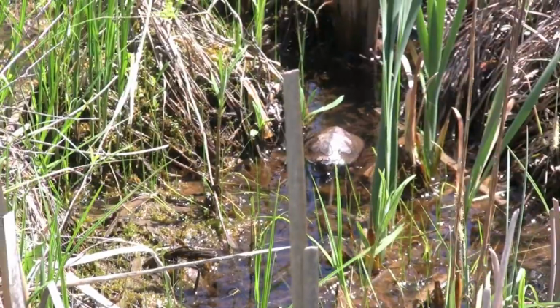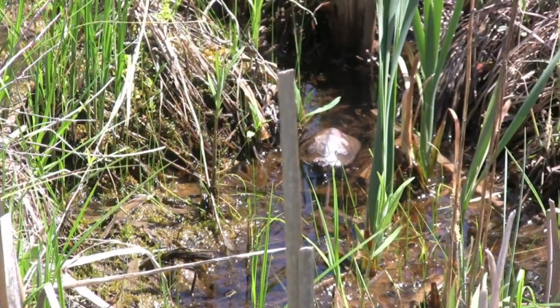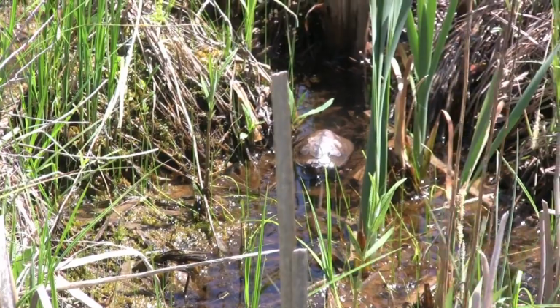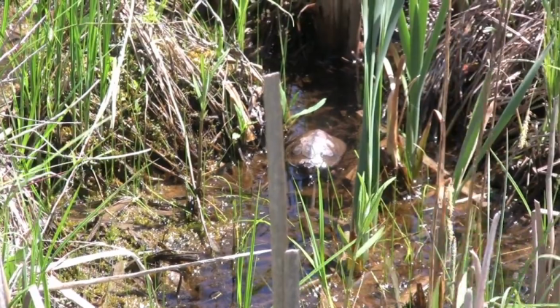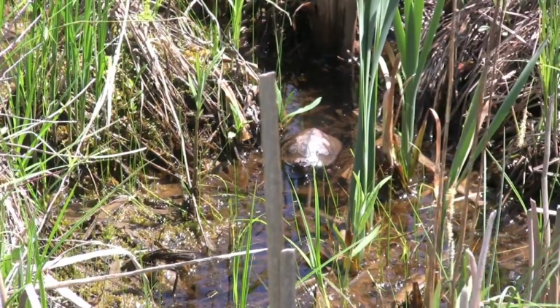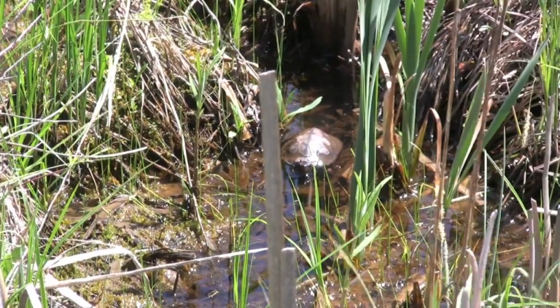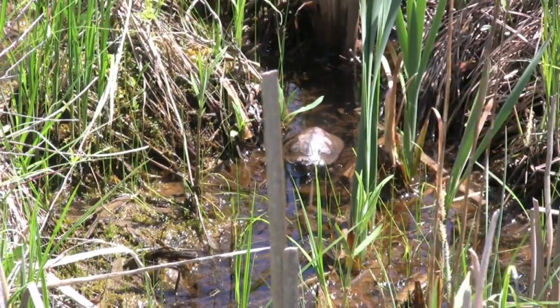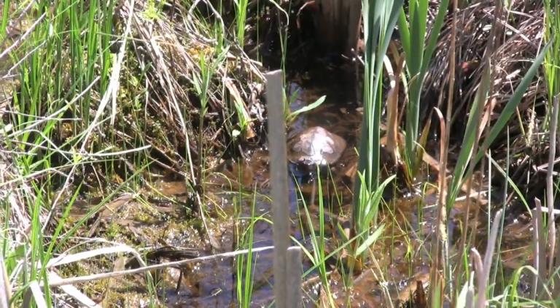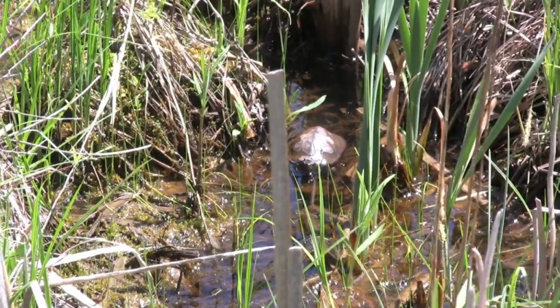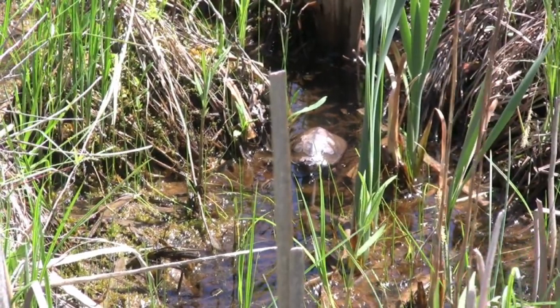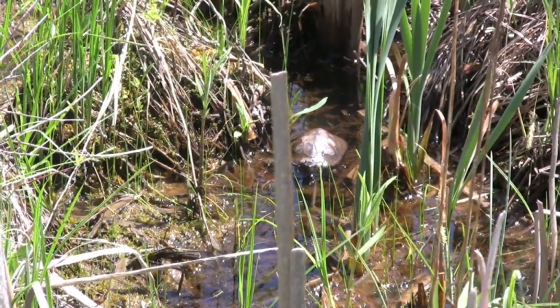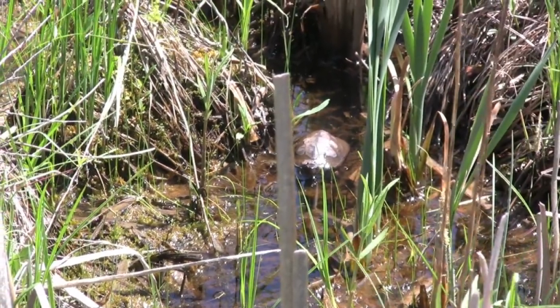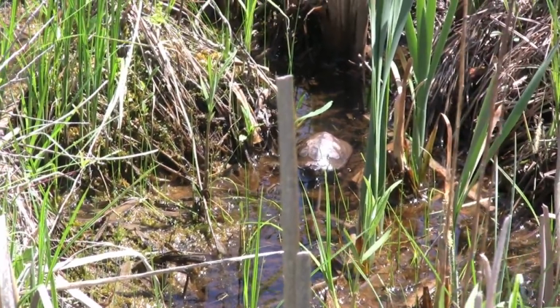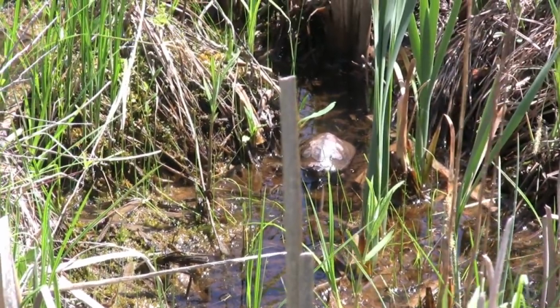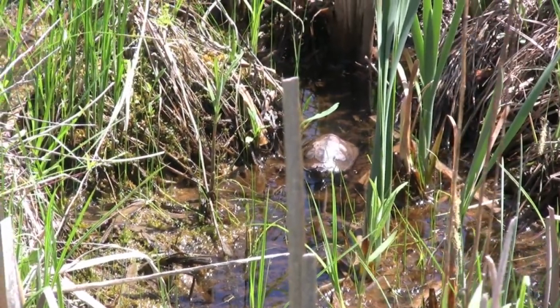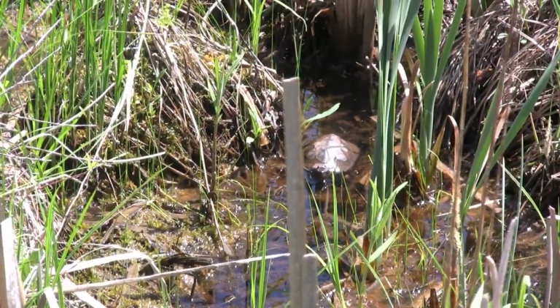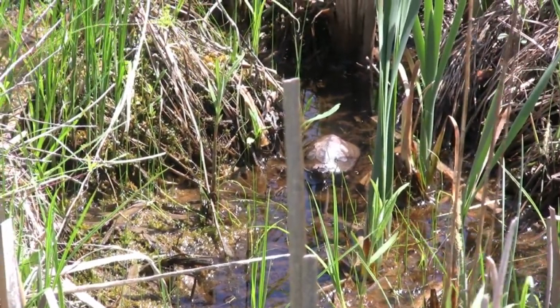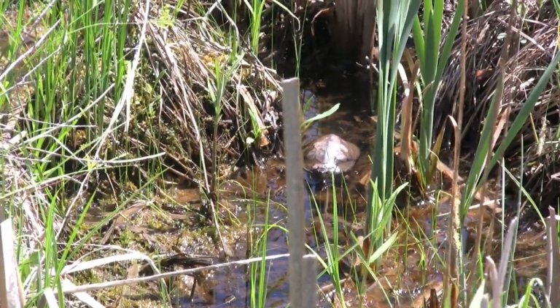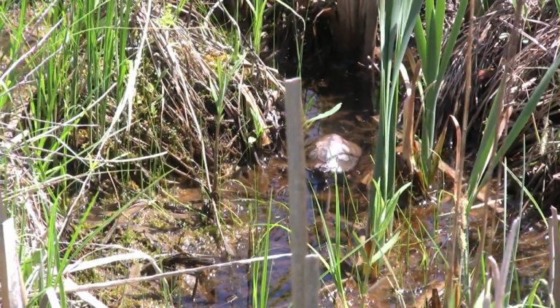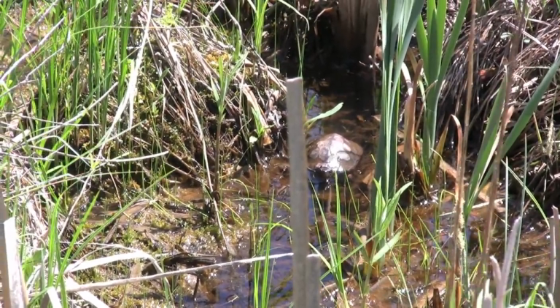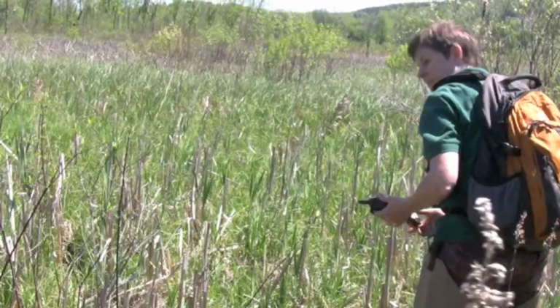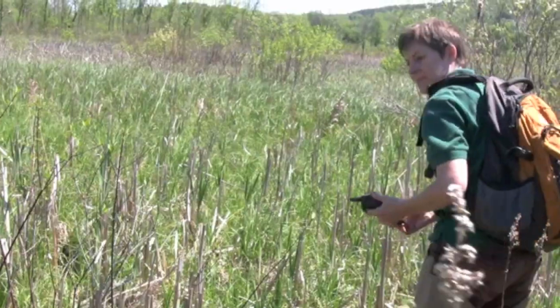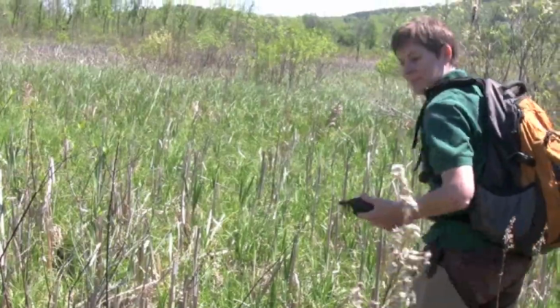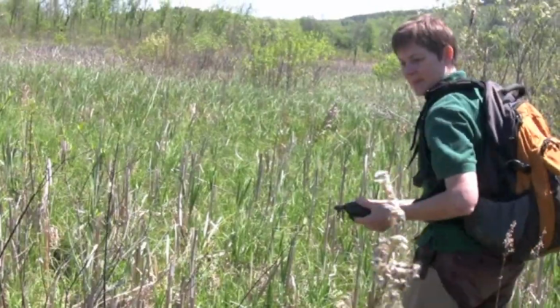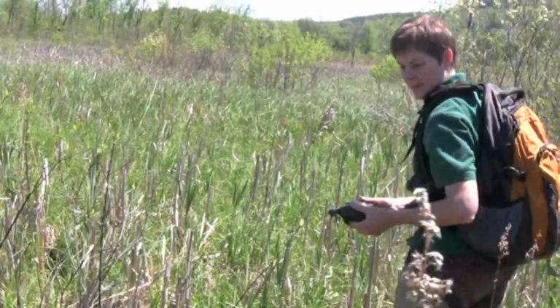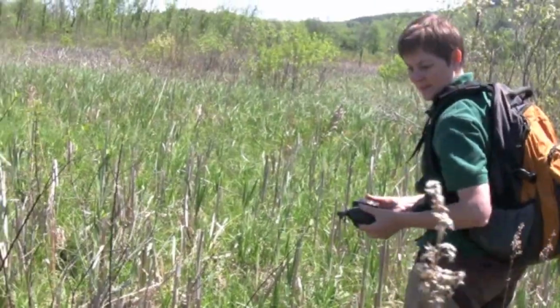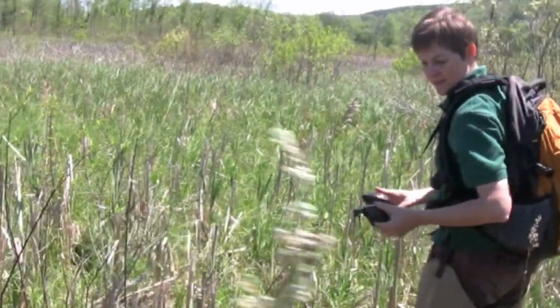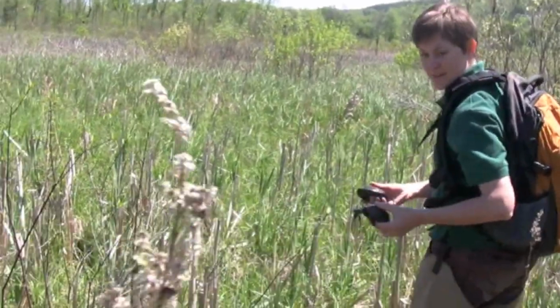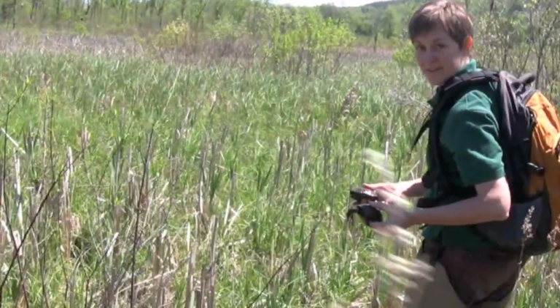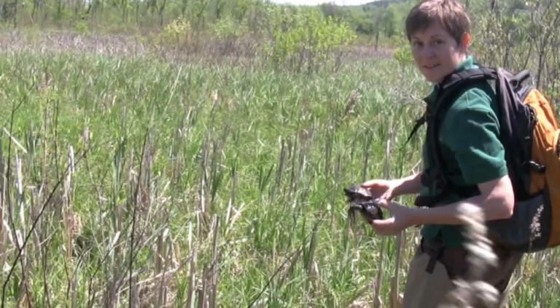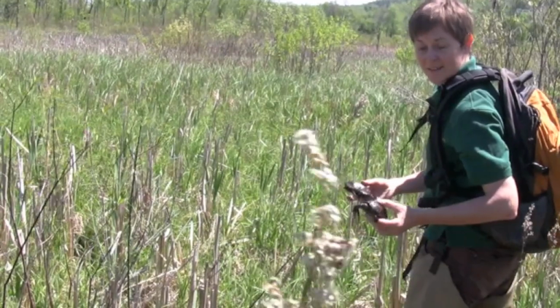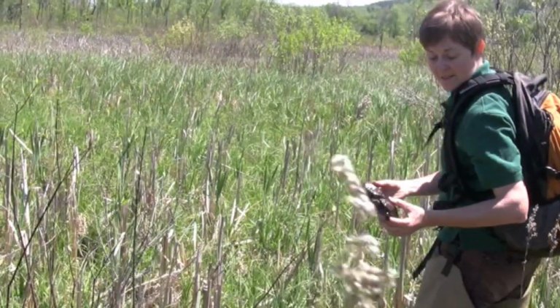The male suddenly realizes he's being watched, and Lori pounces before the pair can dive into the mud.